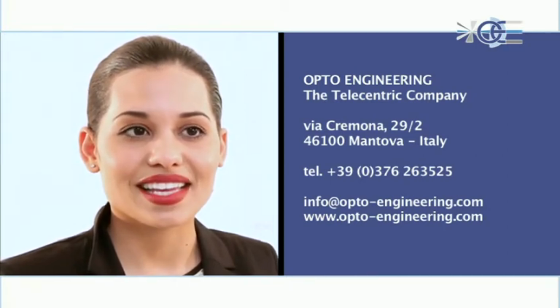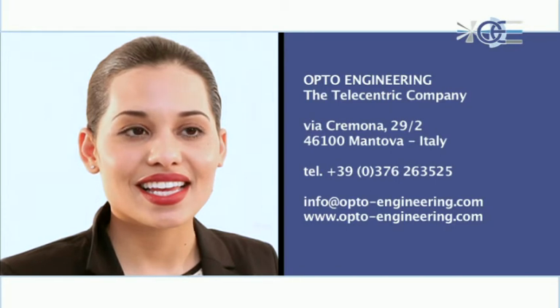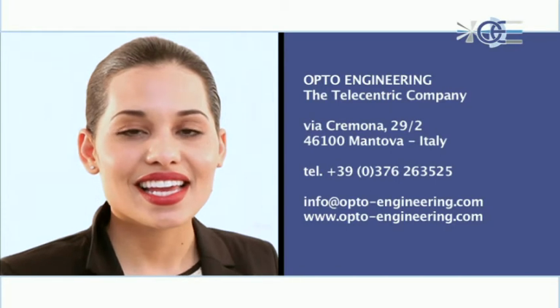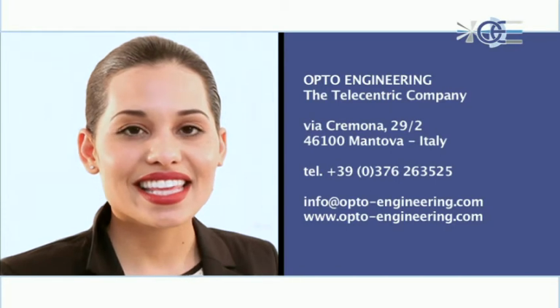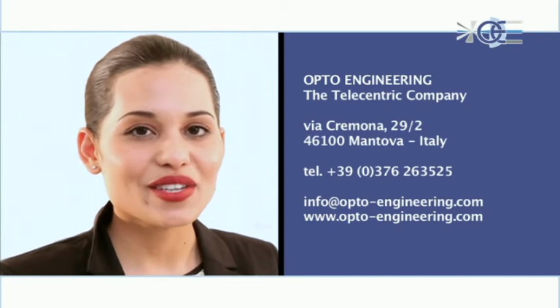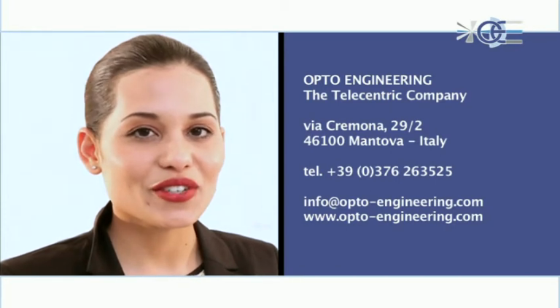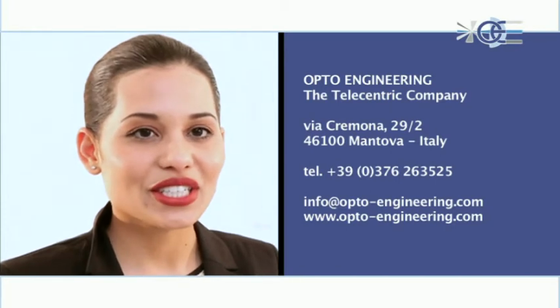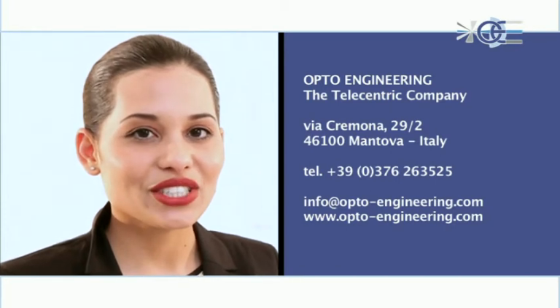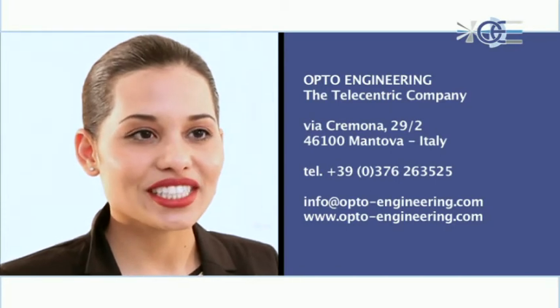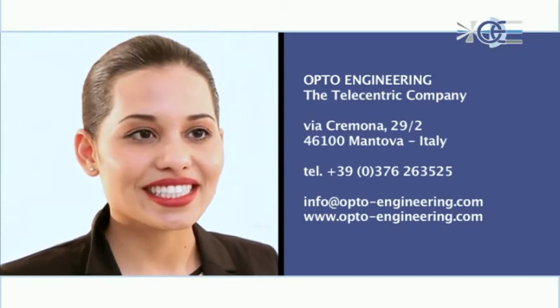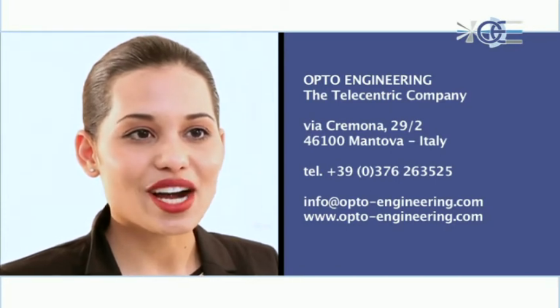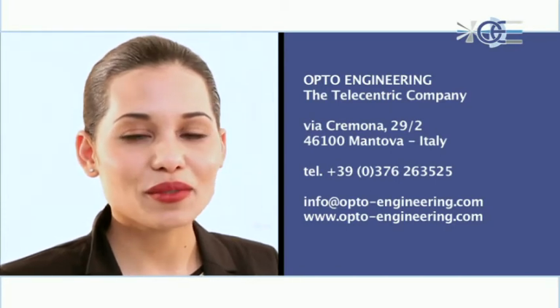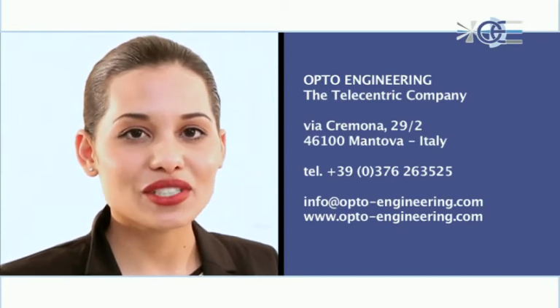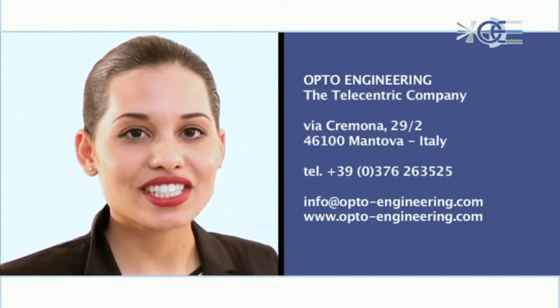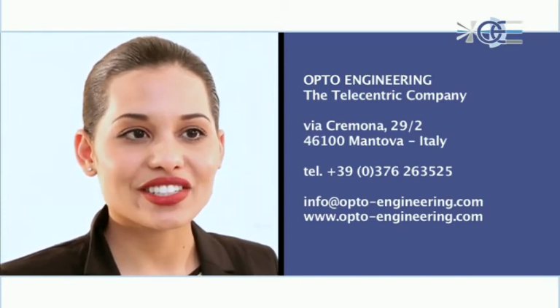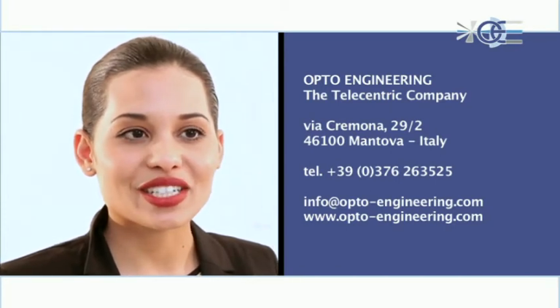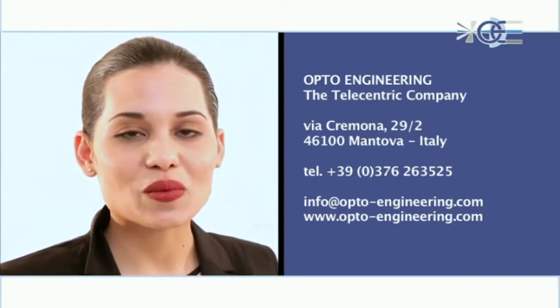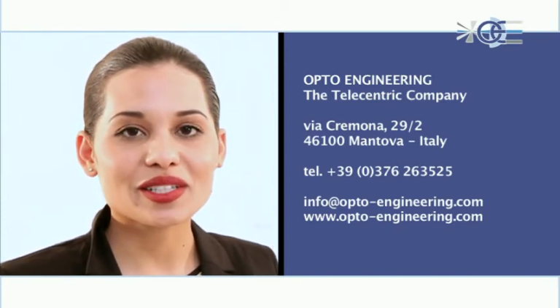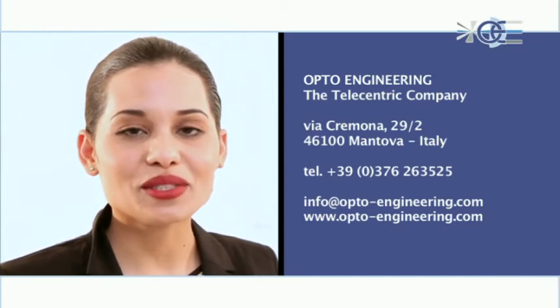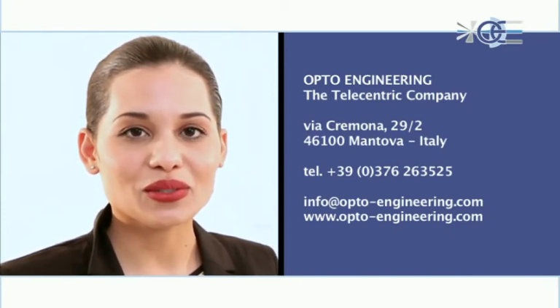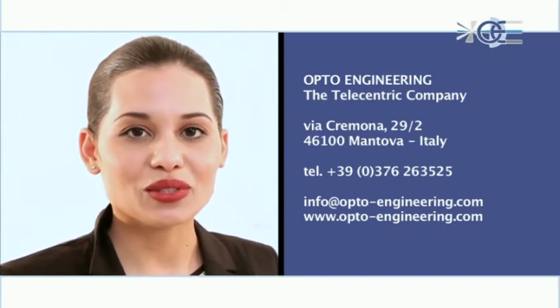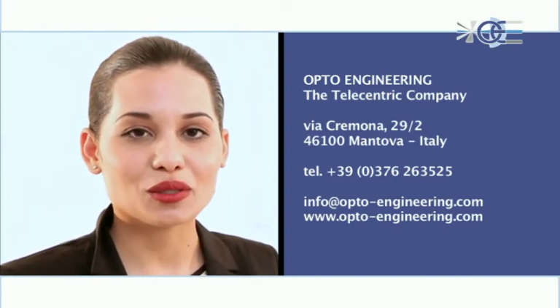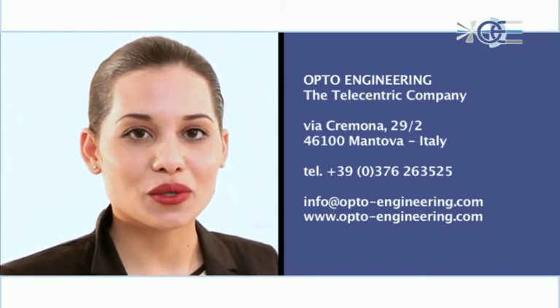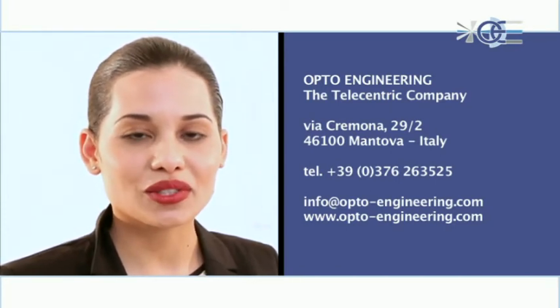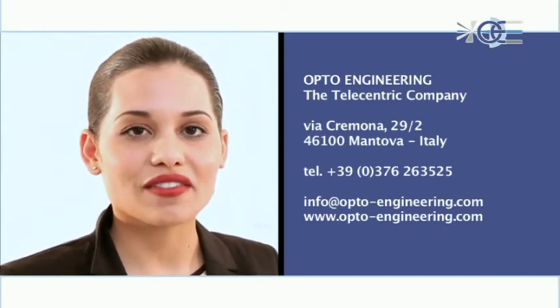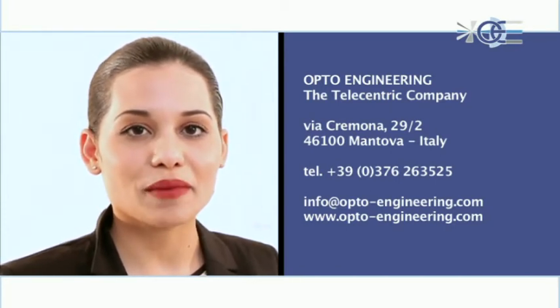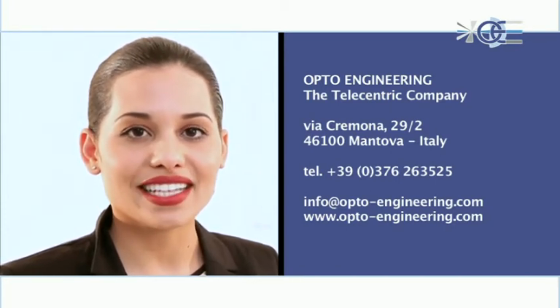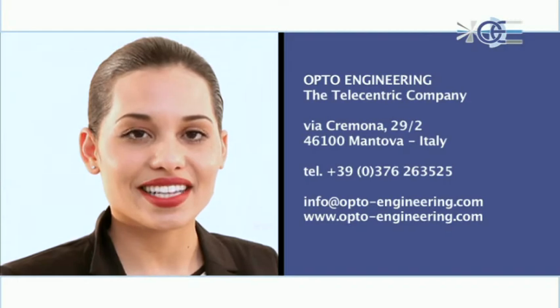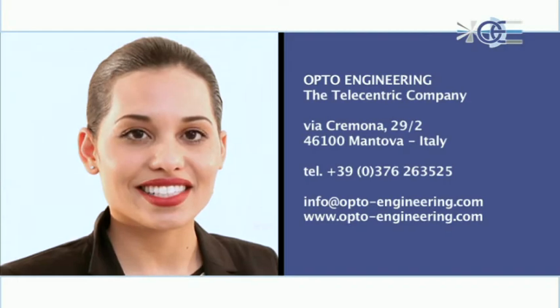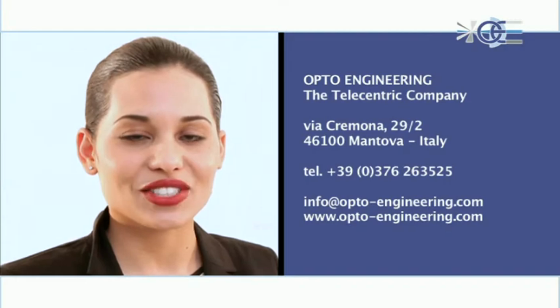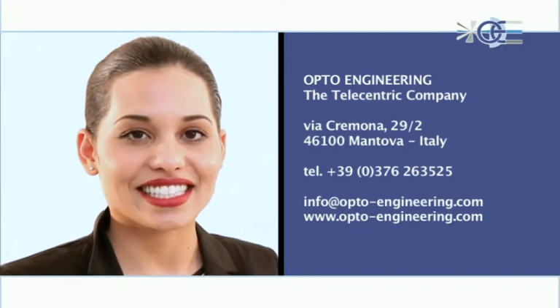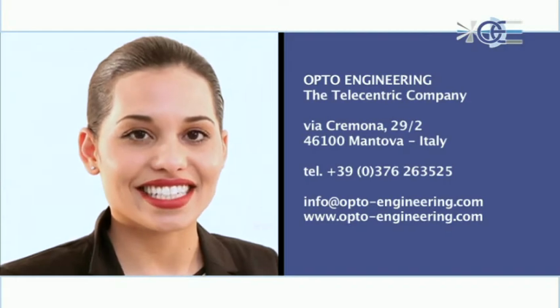Thank you for your interest. Opto Engineering welcomes you to the world of visual centricity.